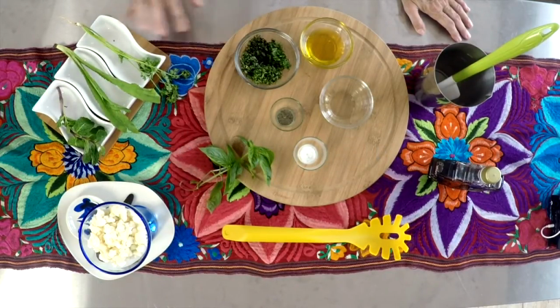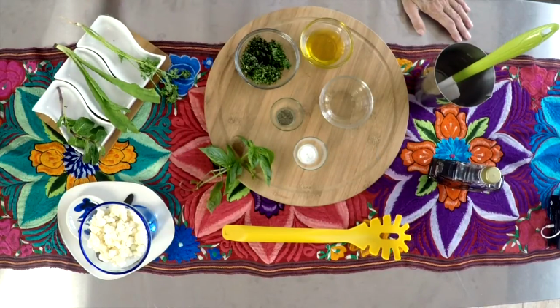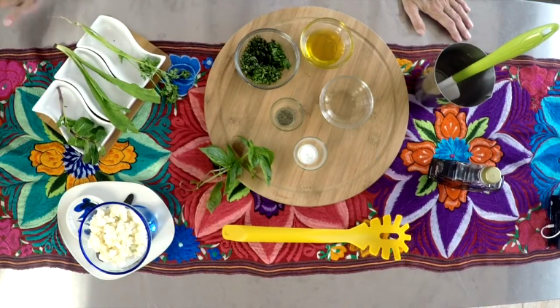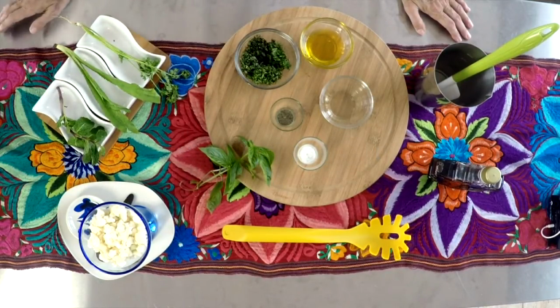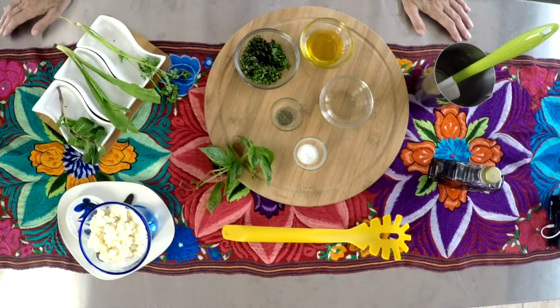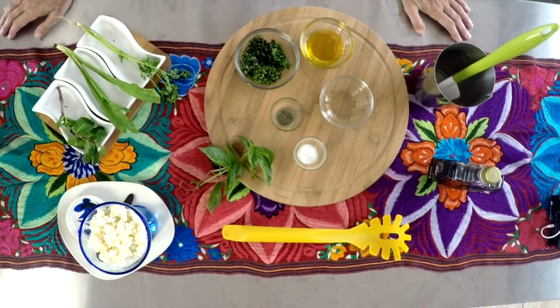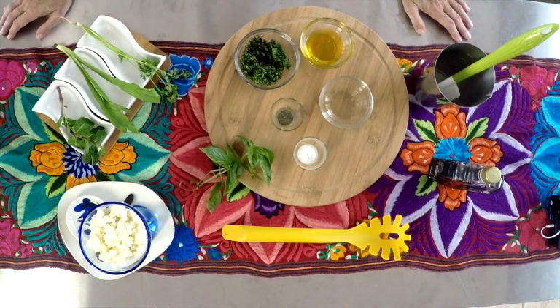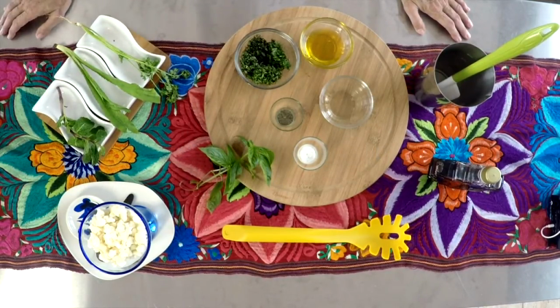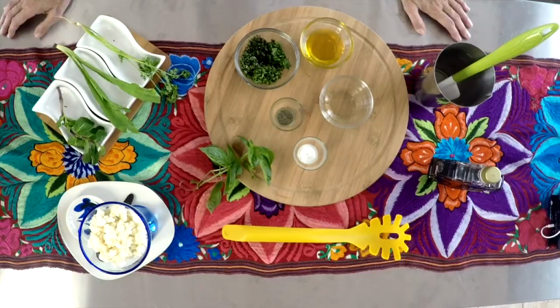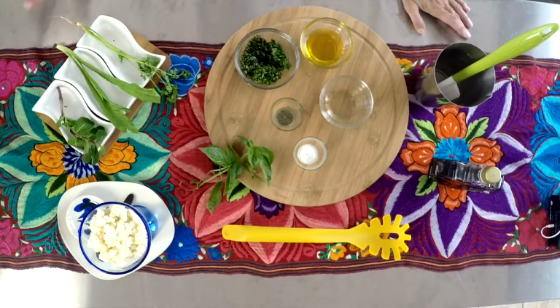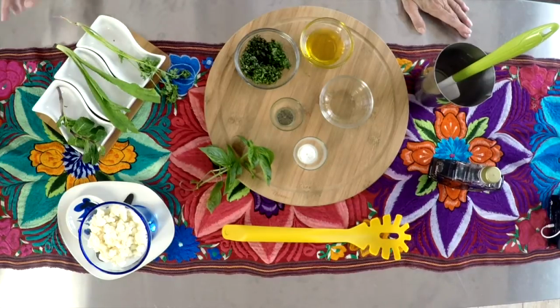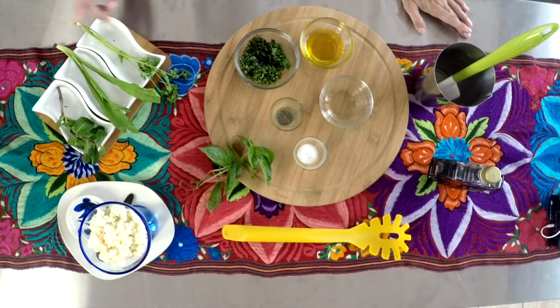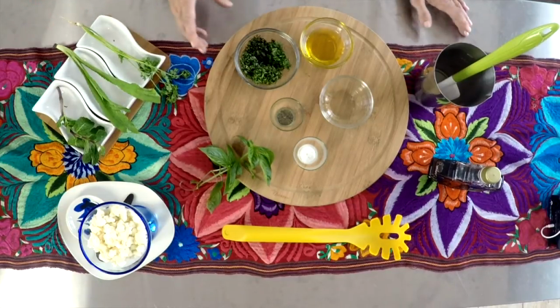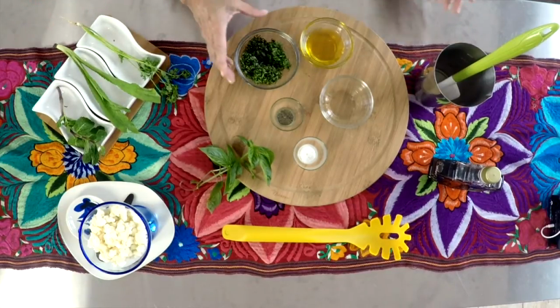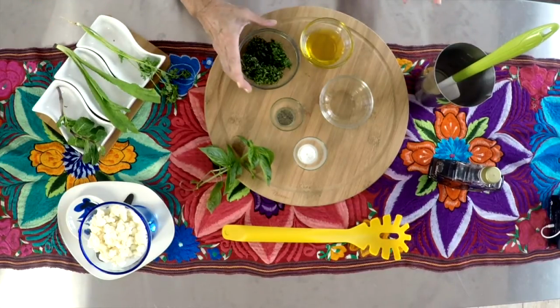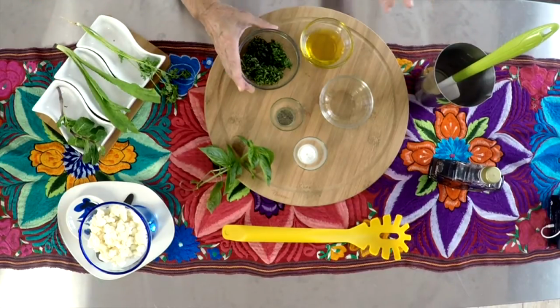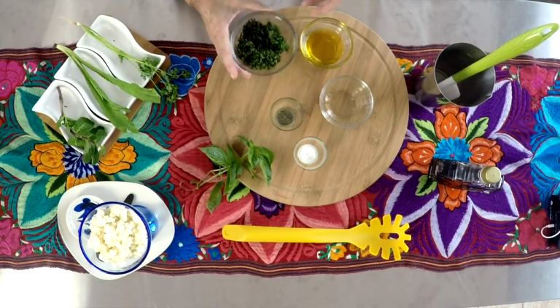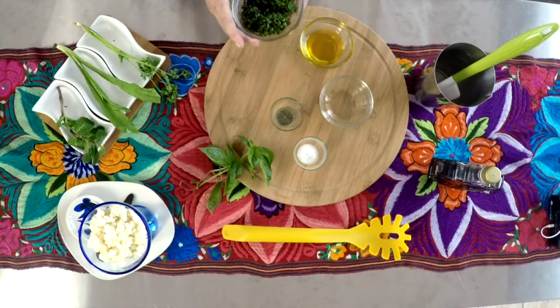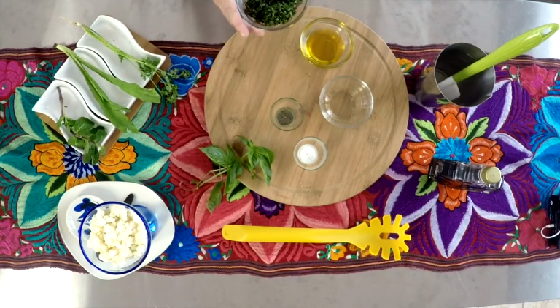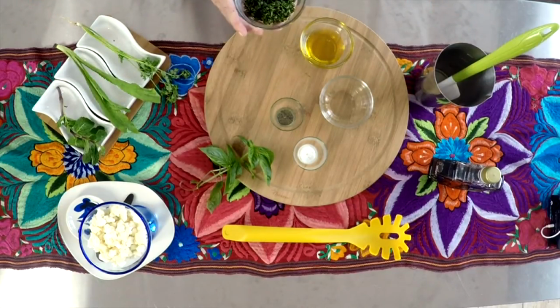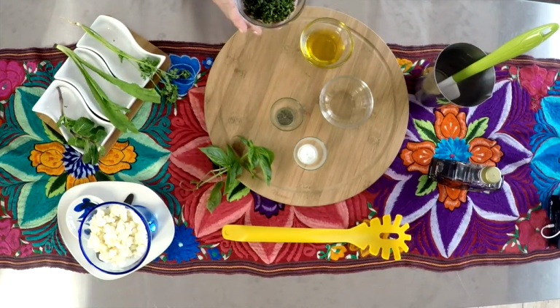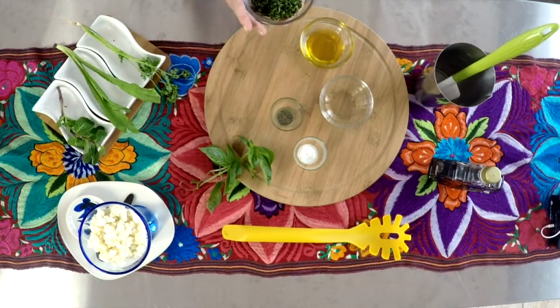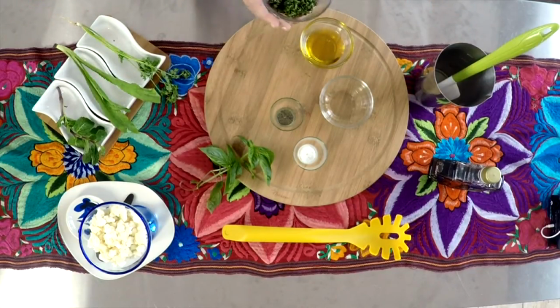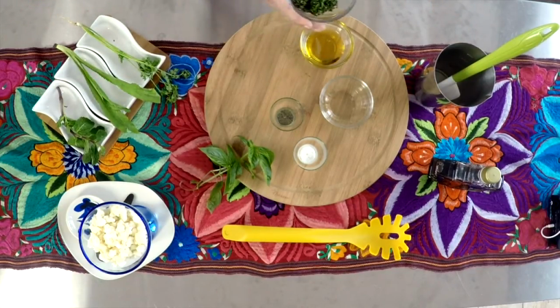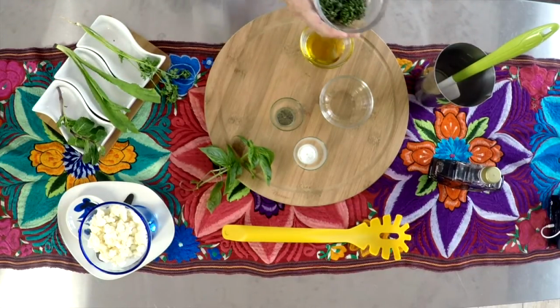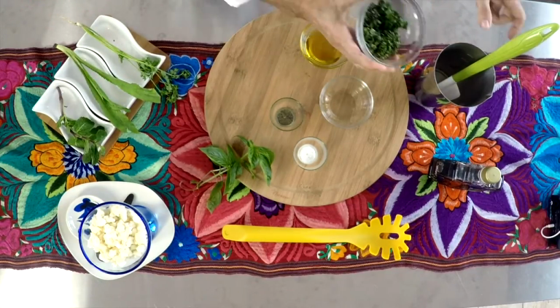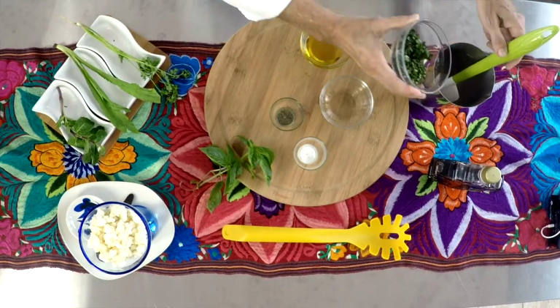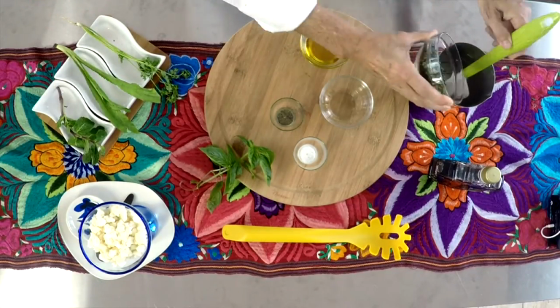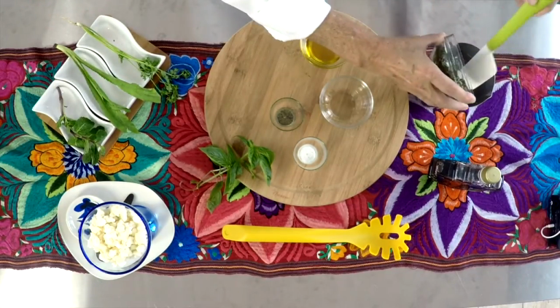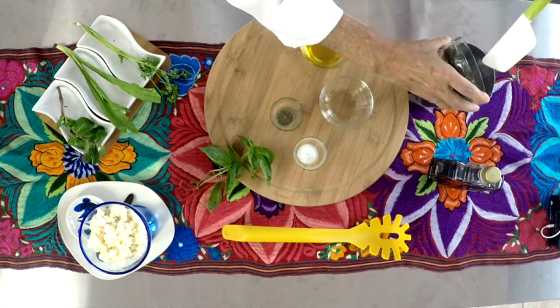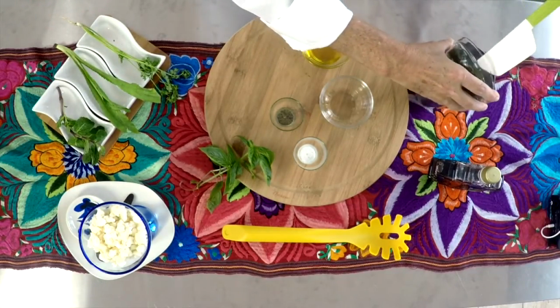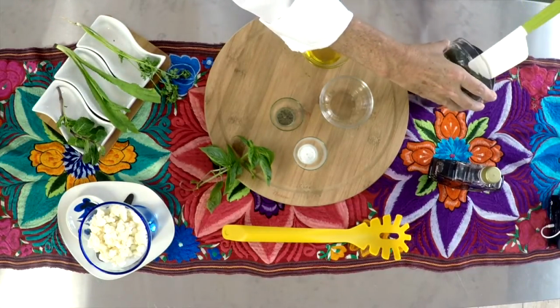You can serve it on the side for shrimp and beef too. Today we're gonna serve it with cauliflower.